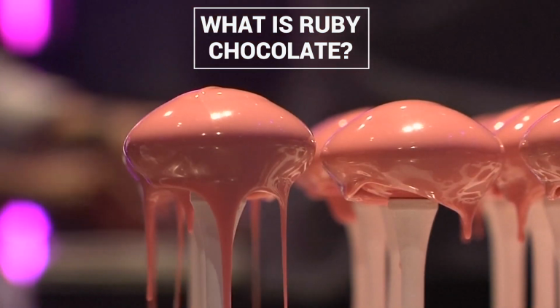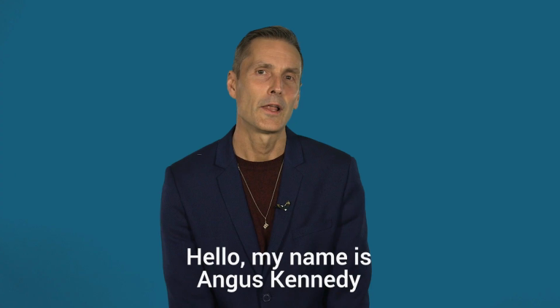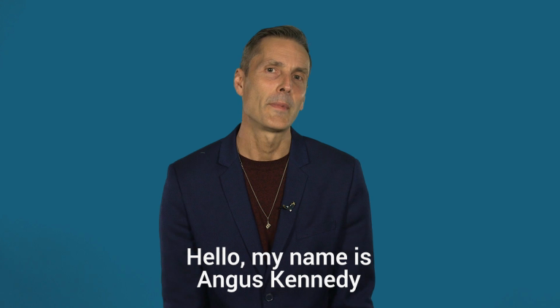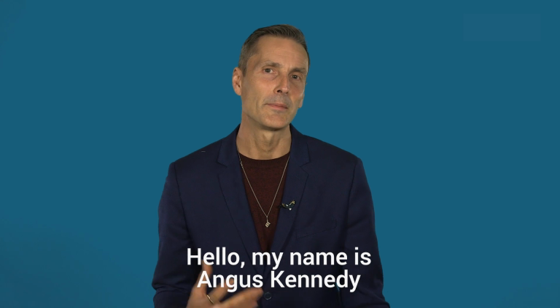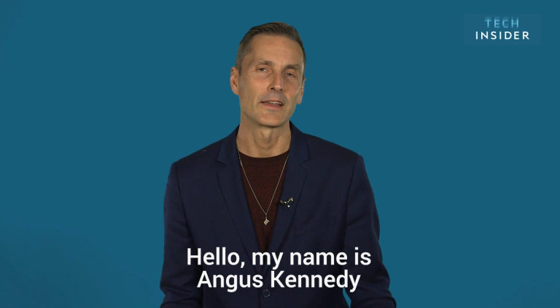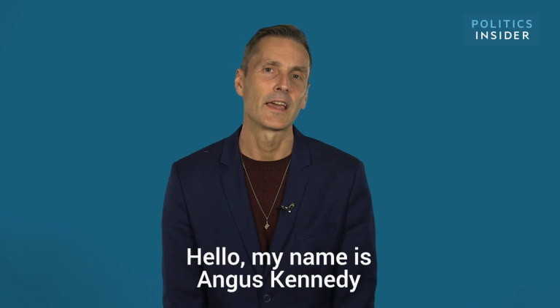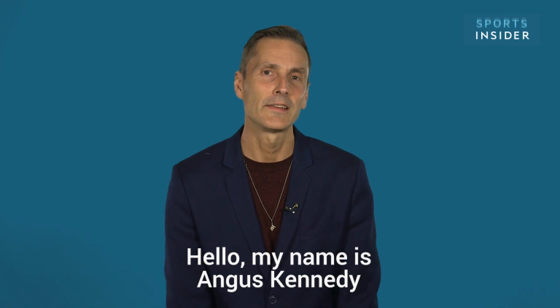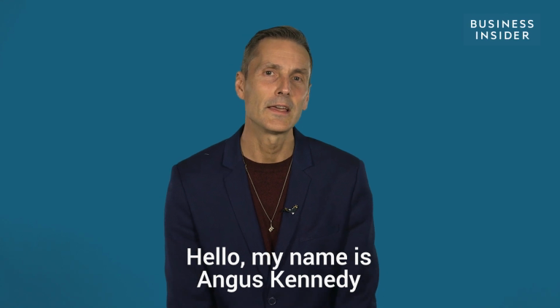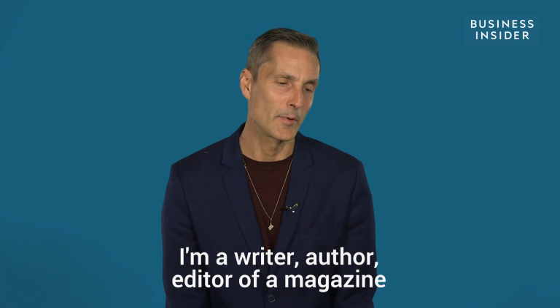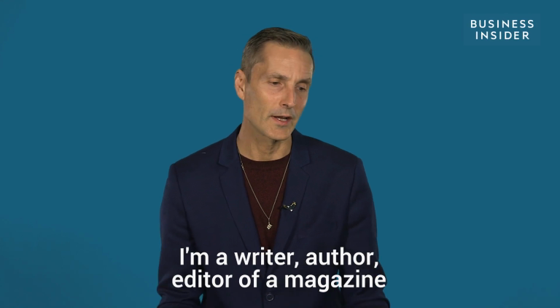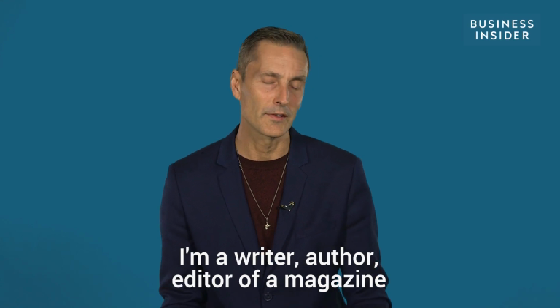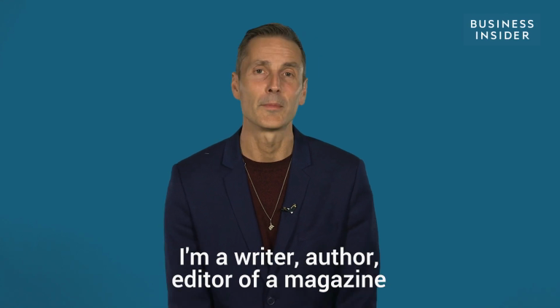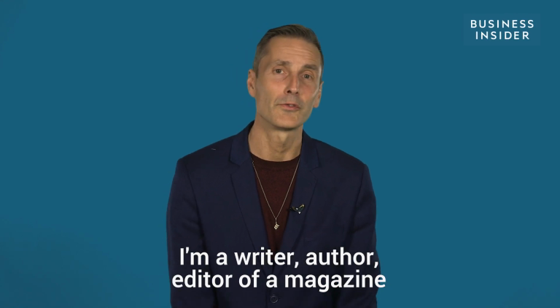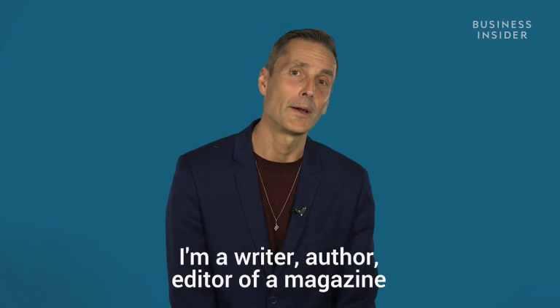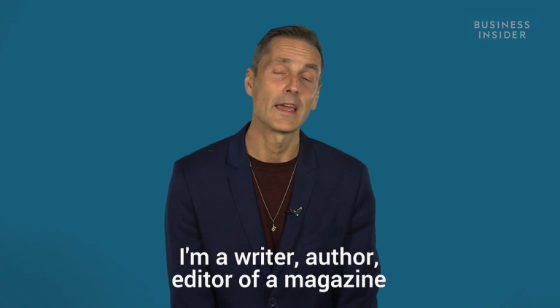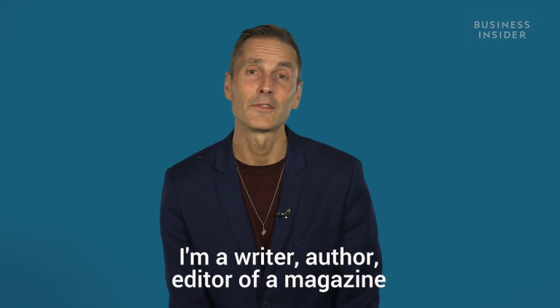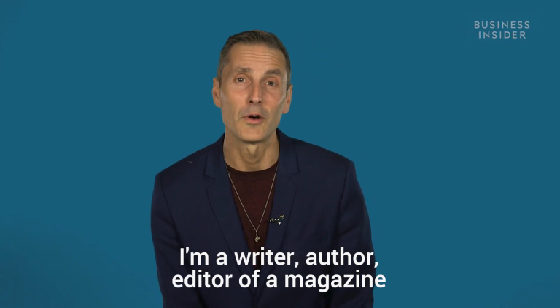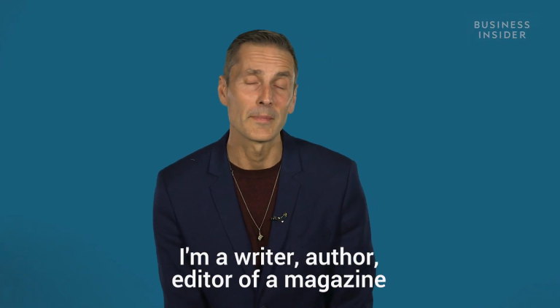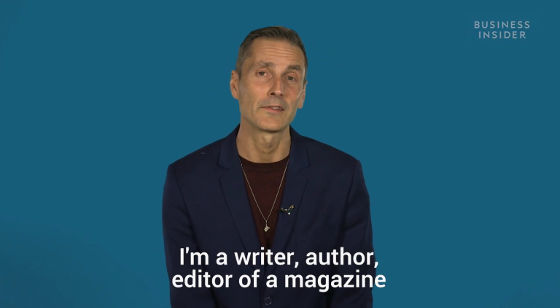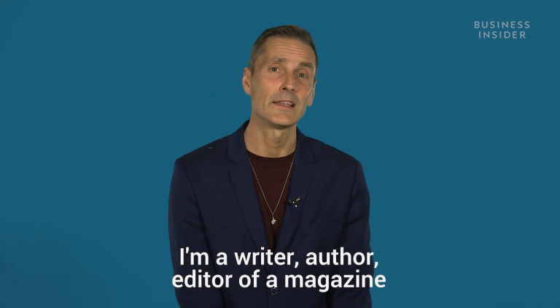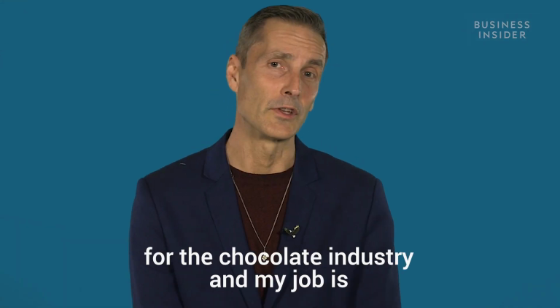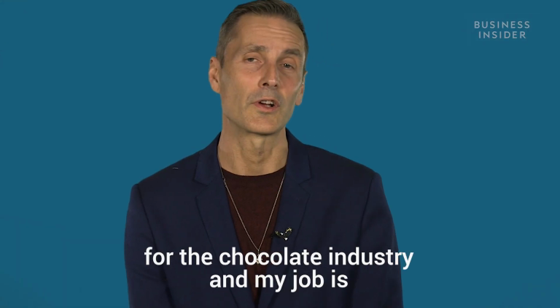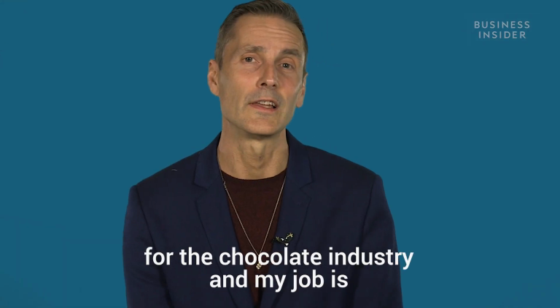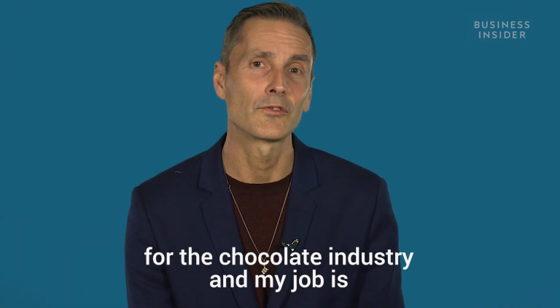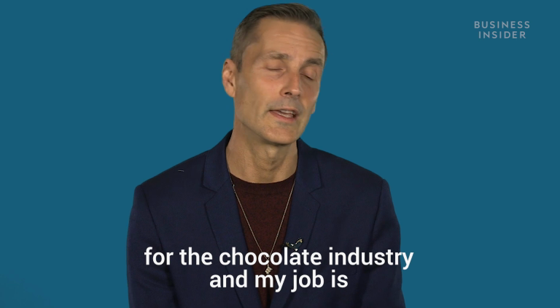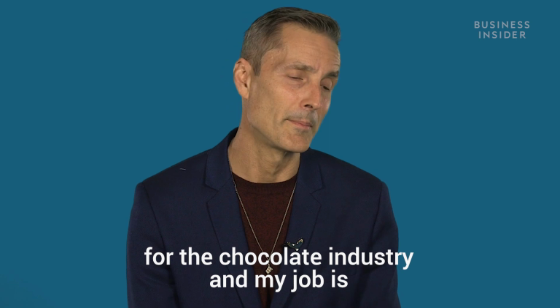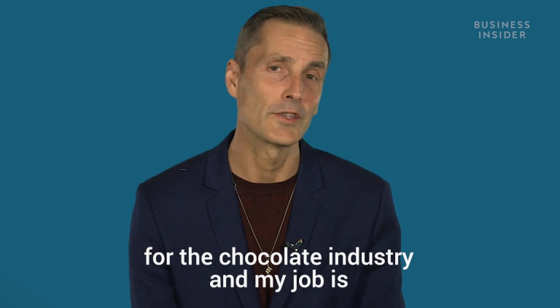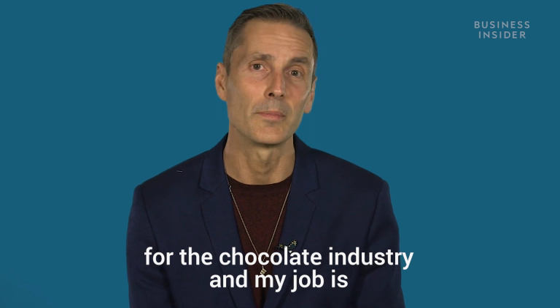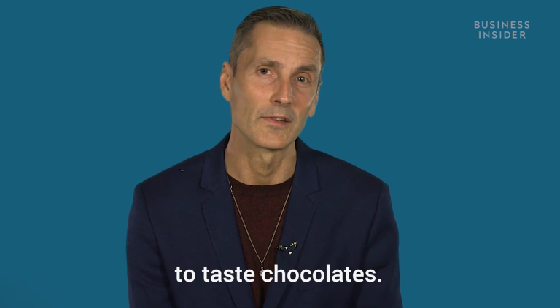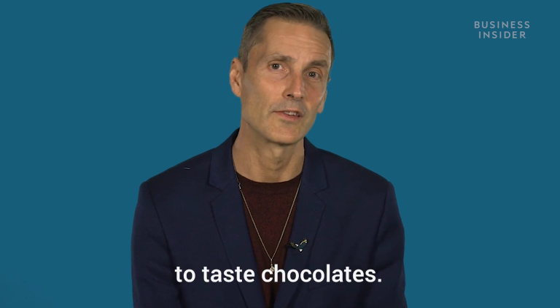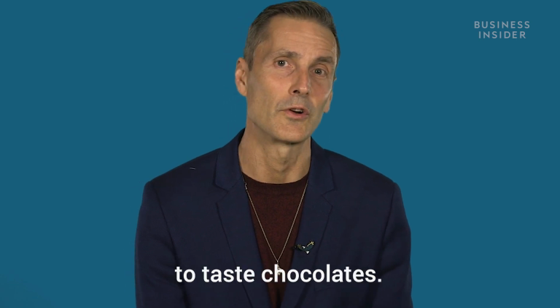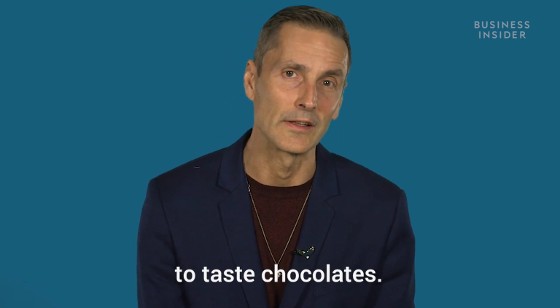Hello, my name is Angus Kennedy. I'm a writer, I'm an author, I'm the editor of a magazine for the chocolate industry, and my job is to taste chocolates.